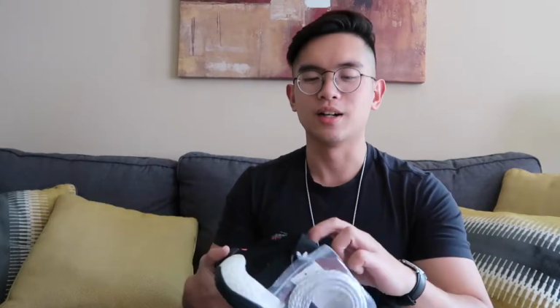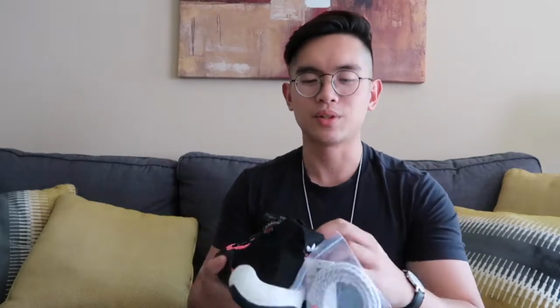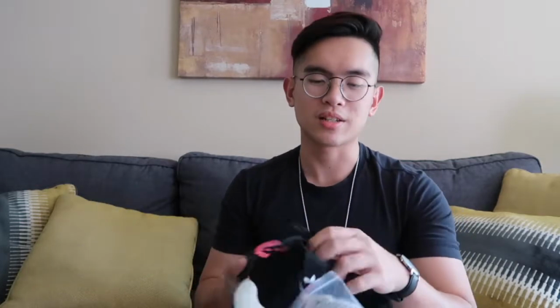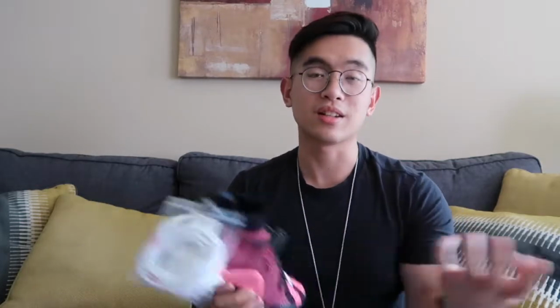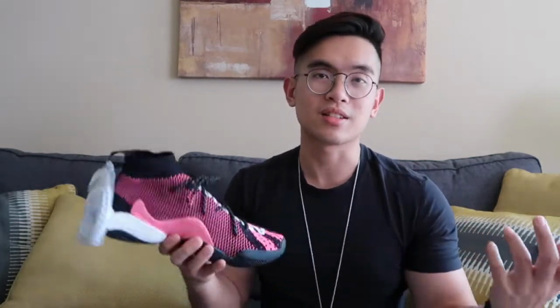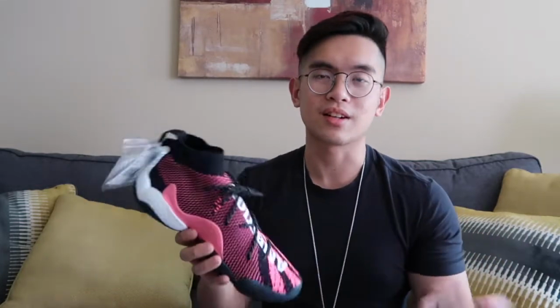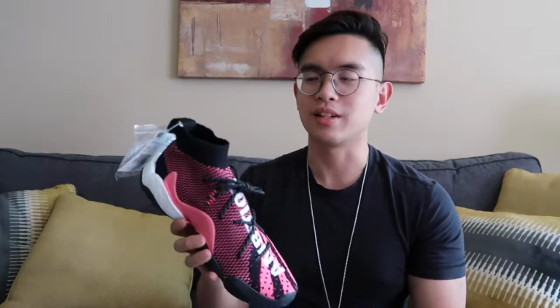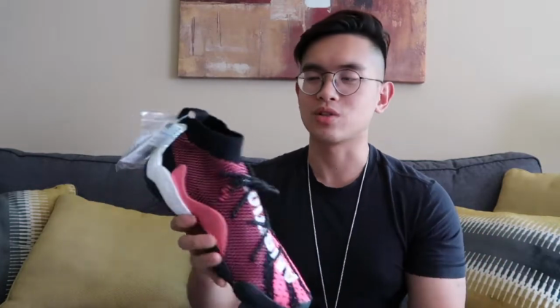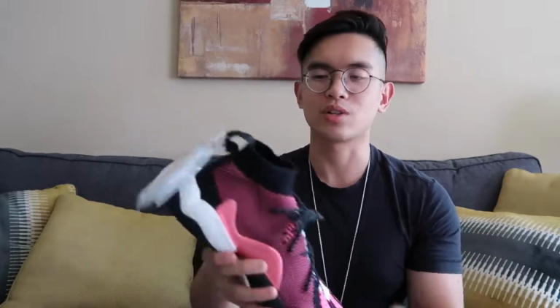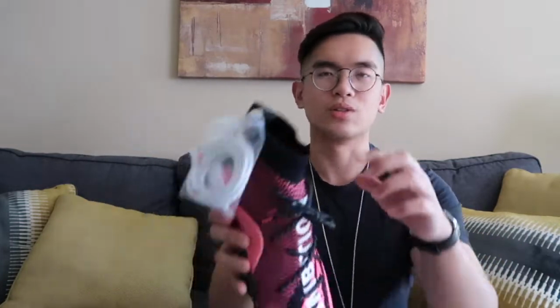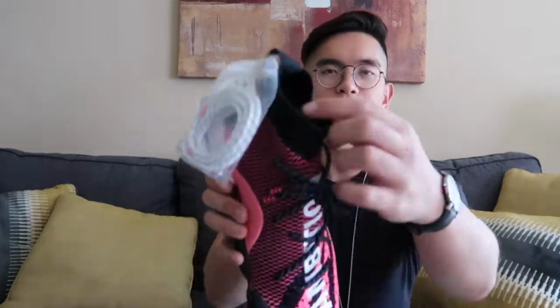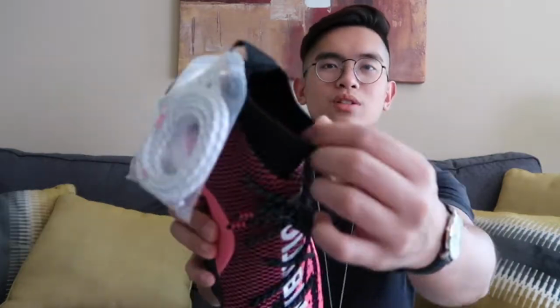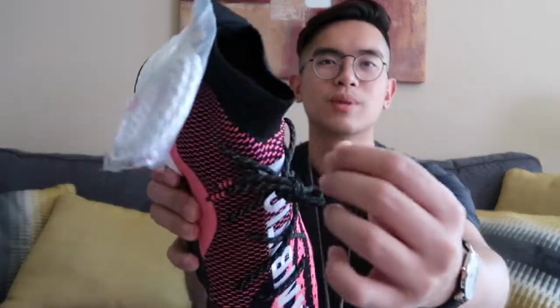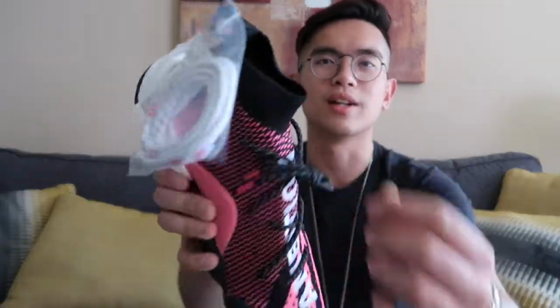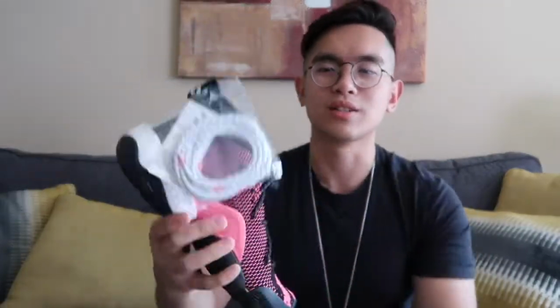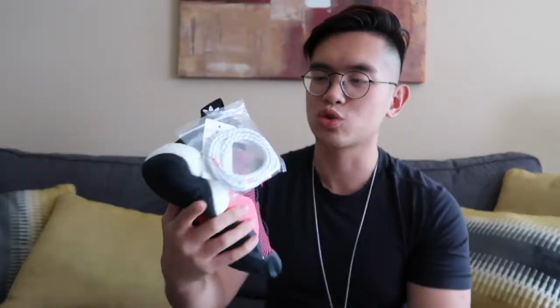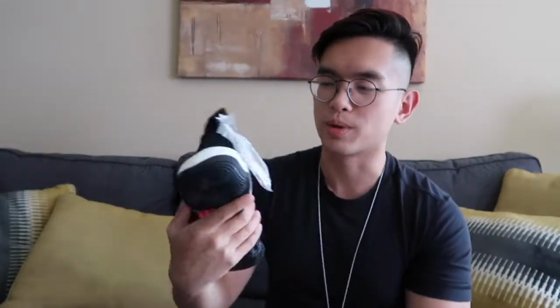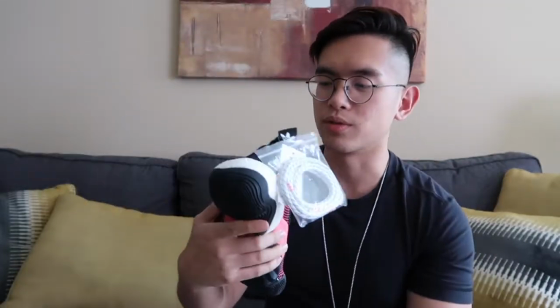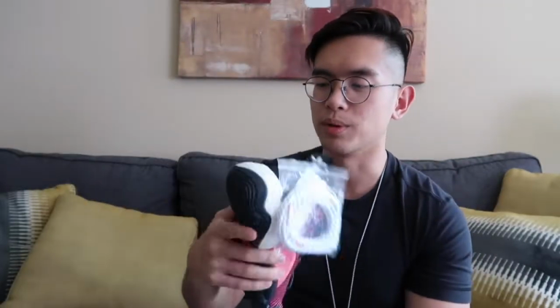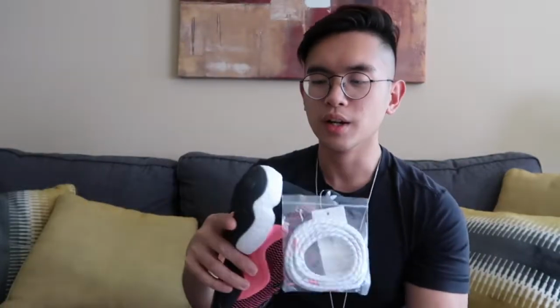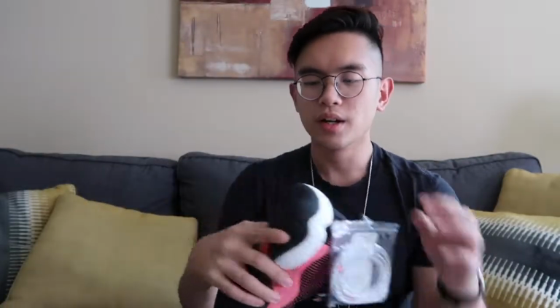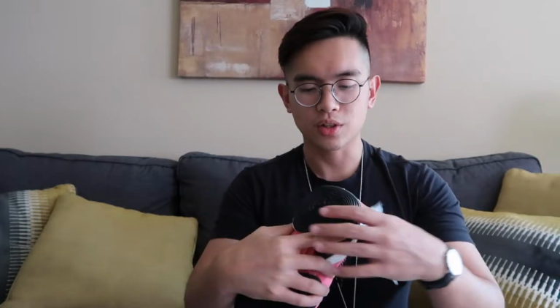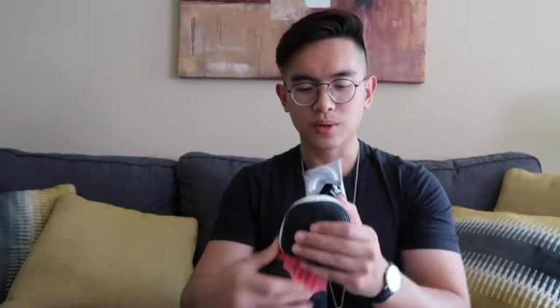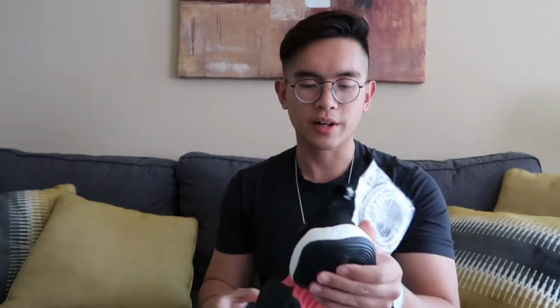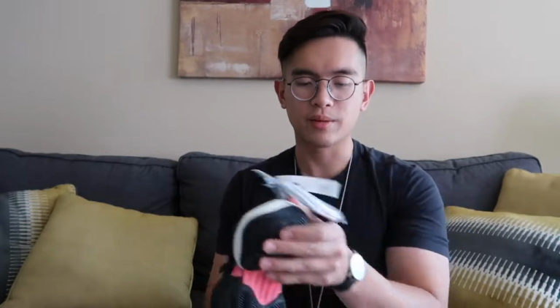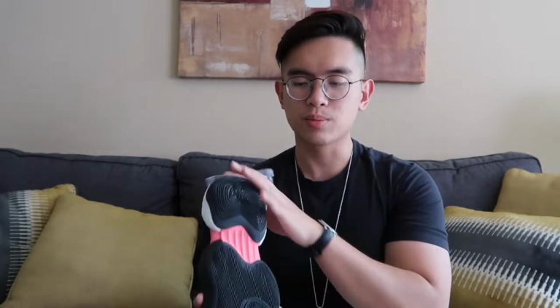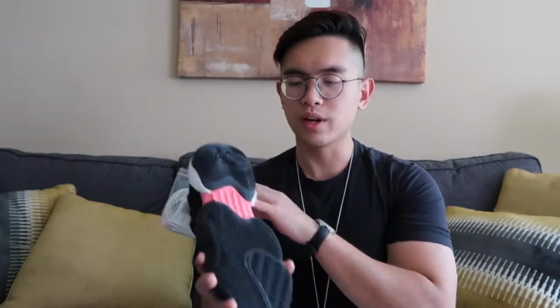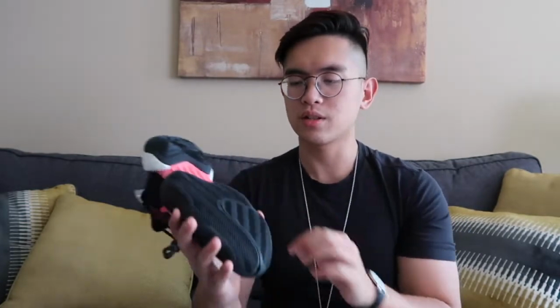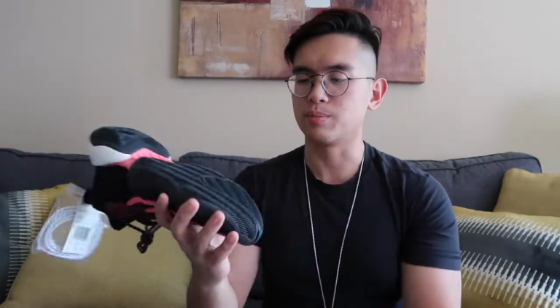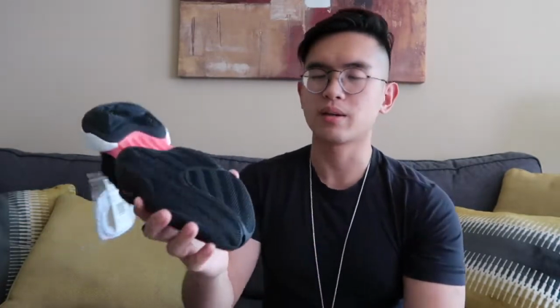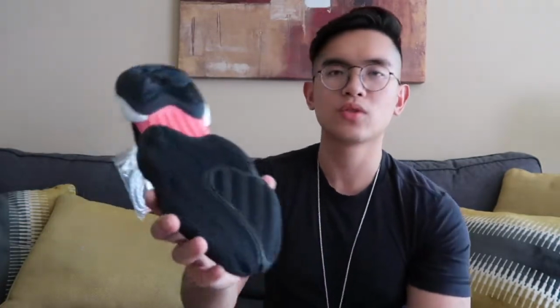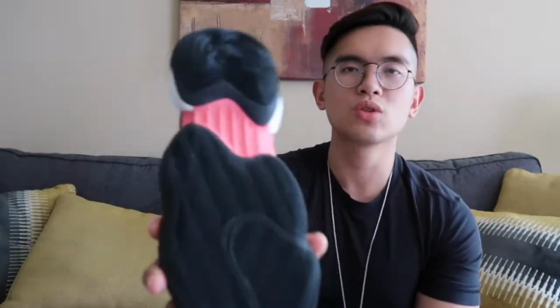Since it is a sock-like construction, you literally just slip it on and it's super comfortable. Let's move on to the bottom of the shoe.